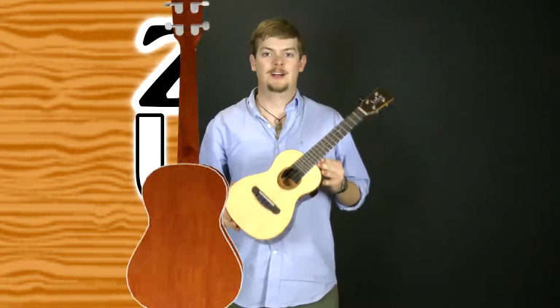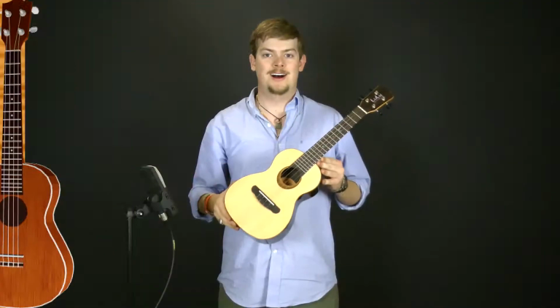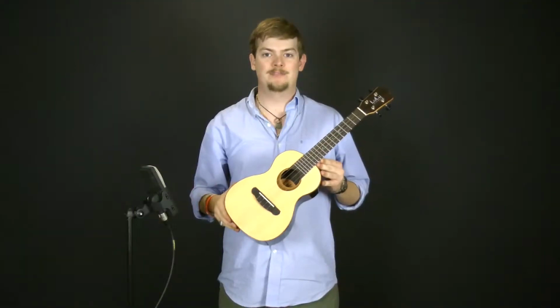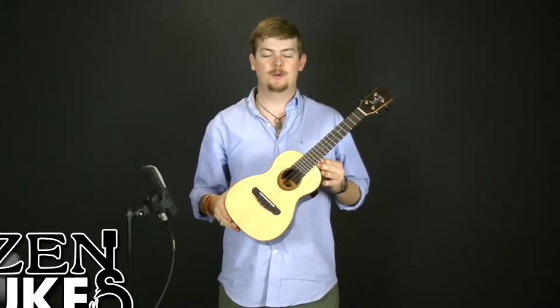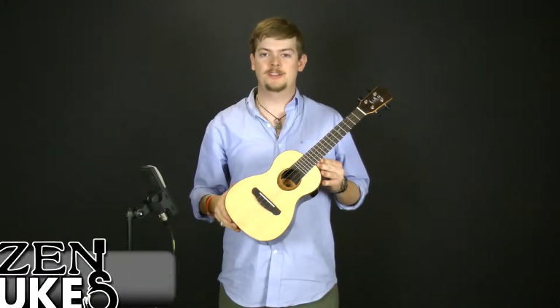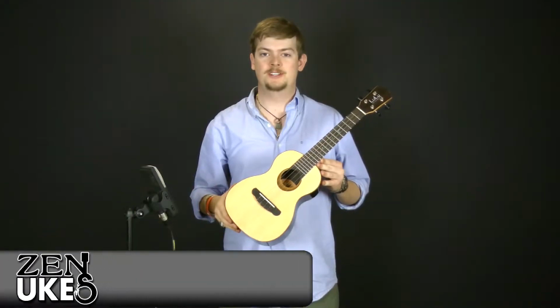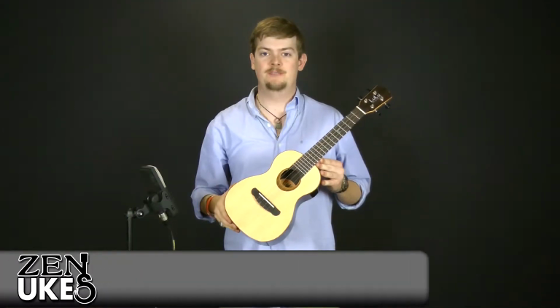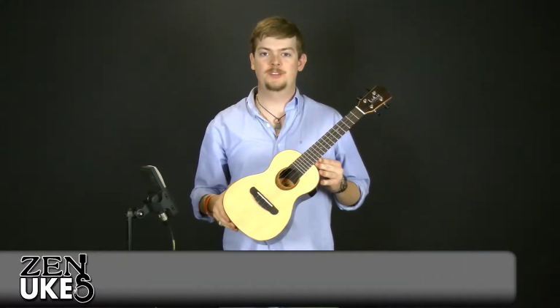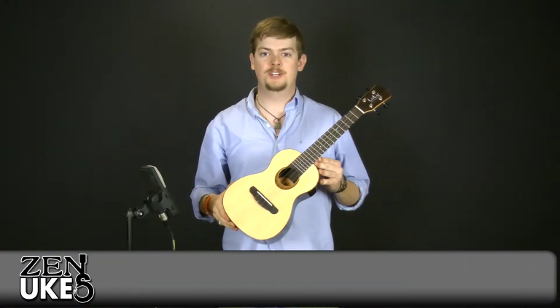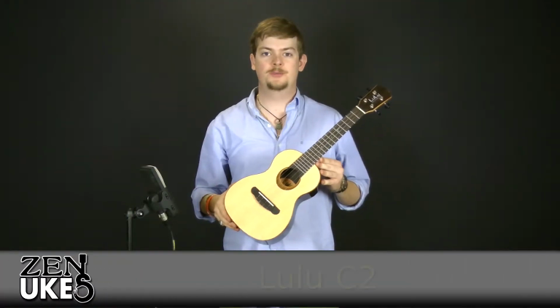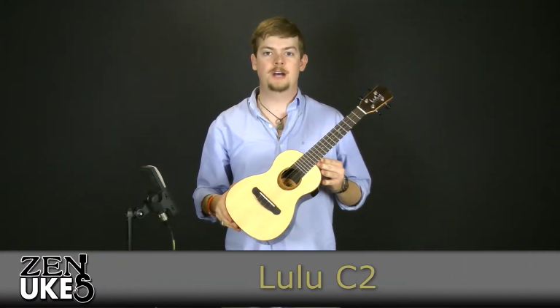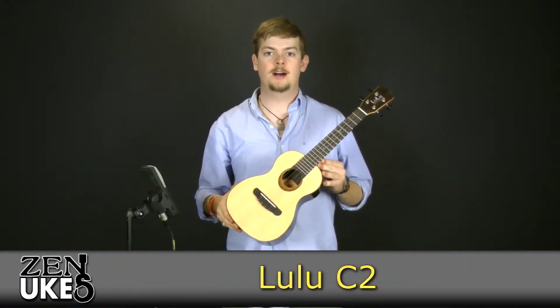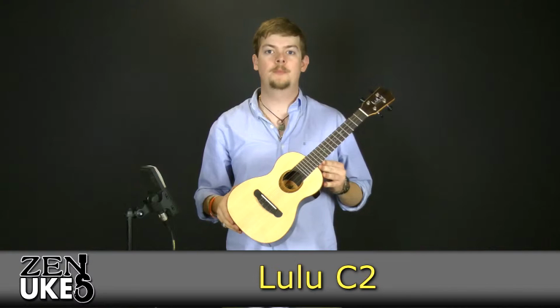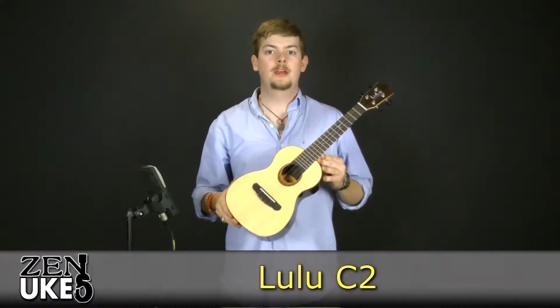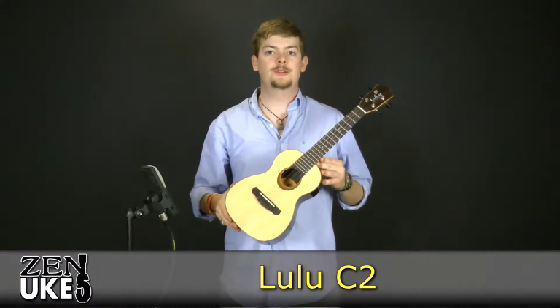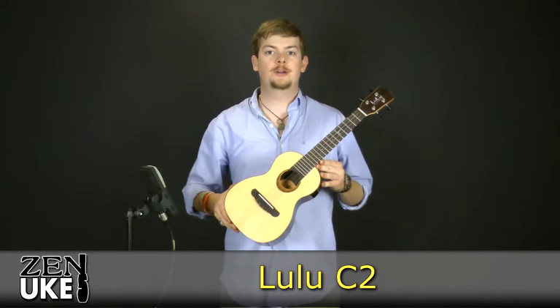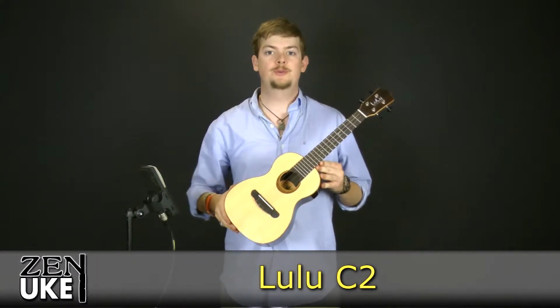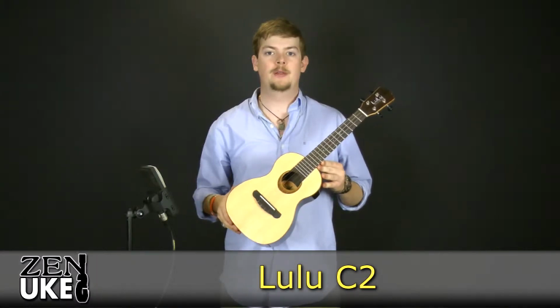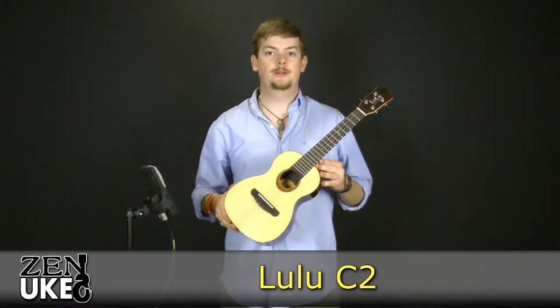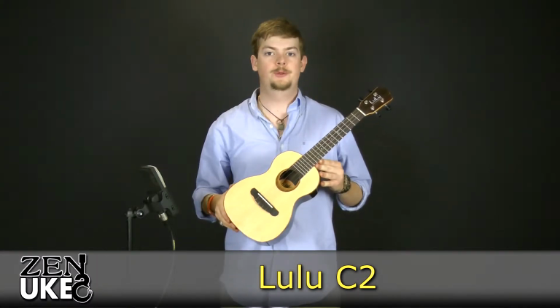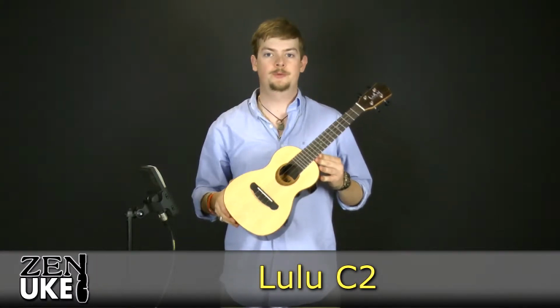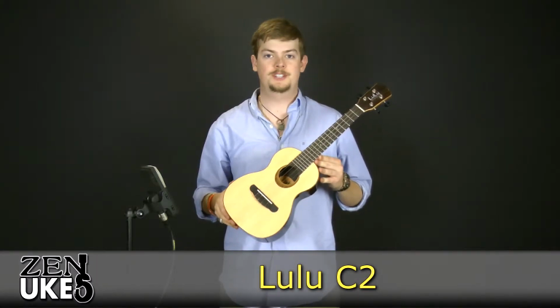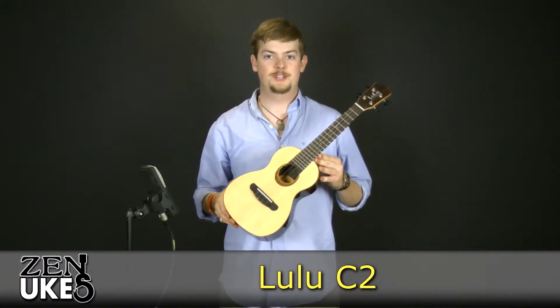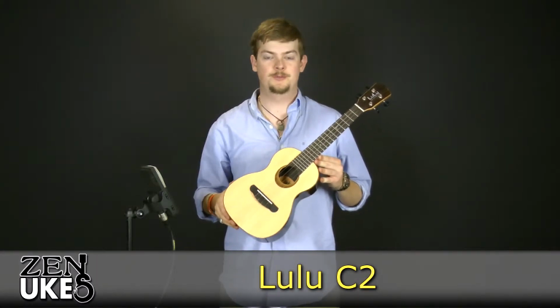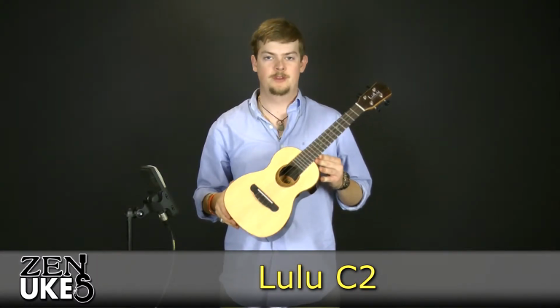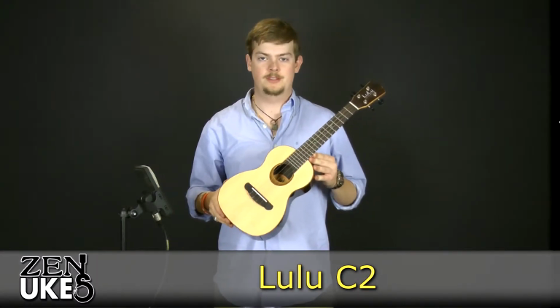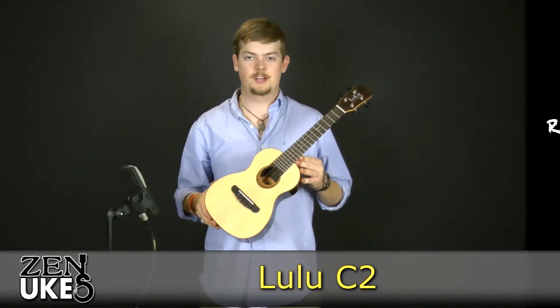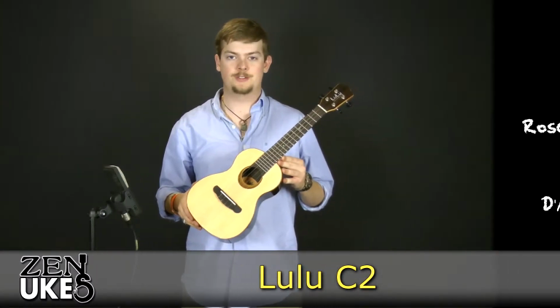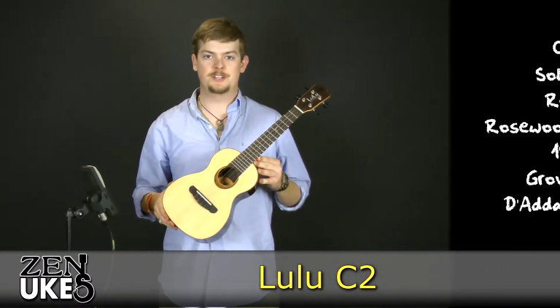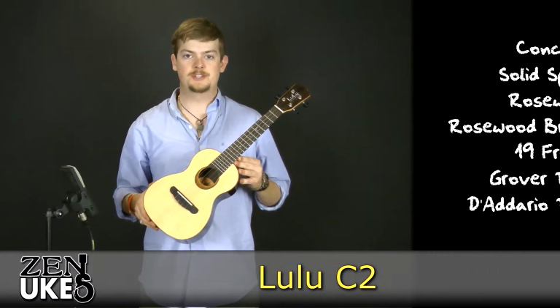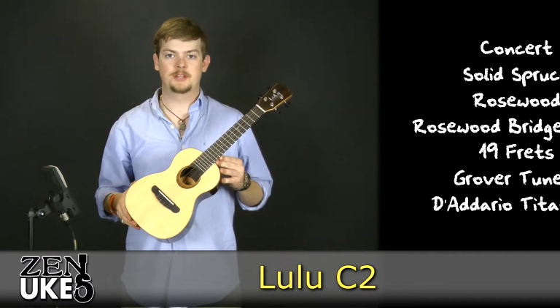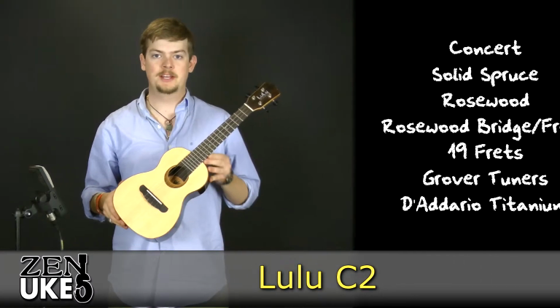Hi everyone, this is David with Zenyukes.com here to talk to you about the Lulu C2. This is a concert sized ukulele.